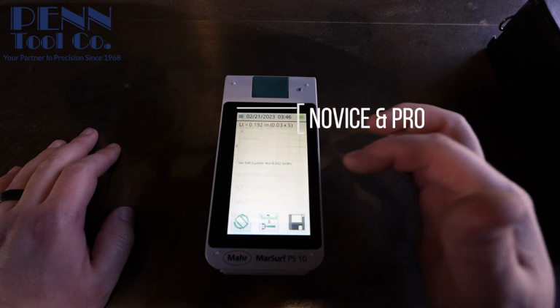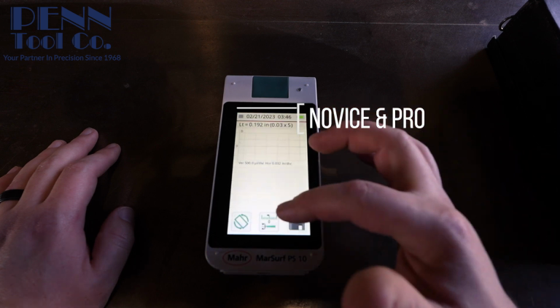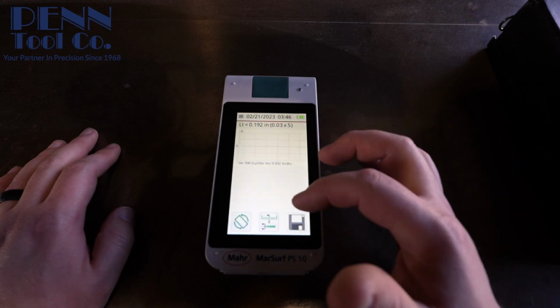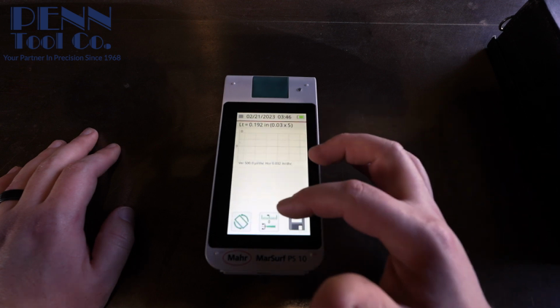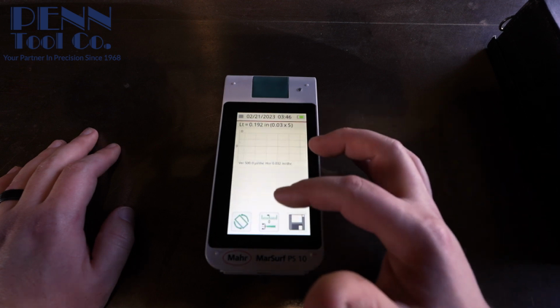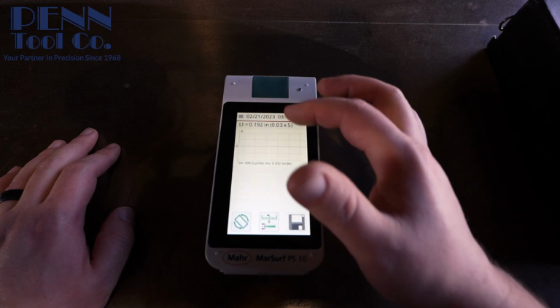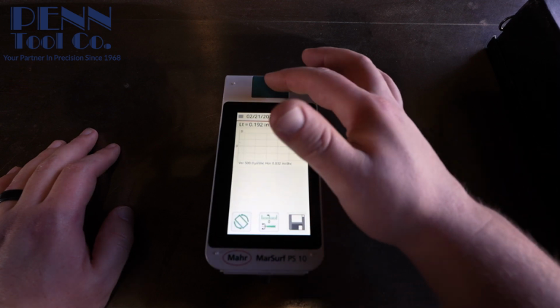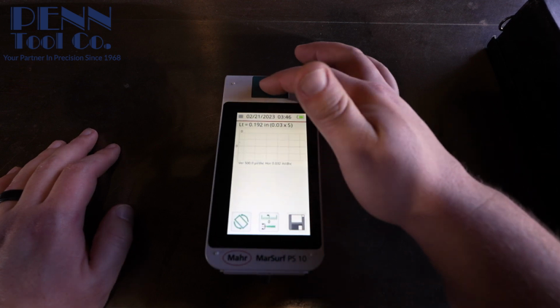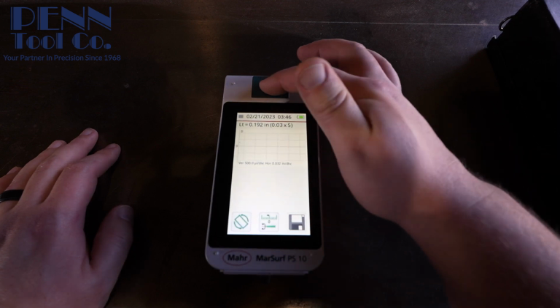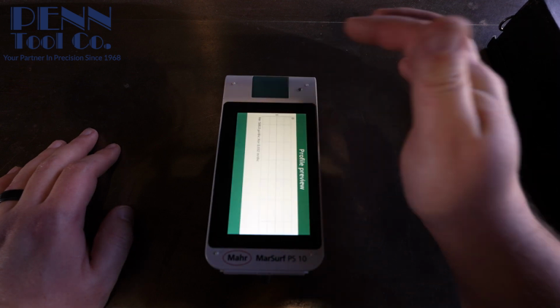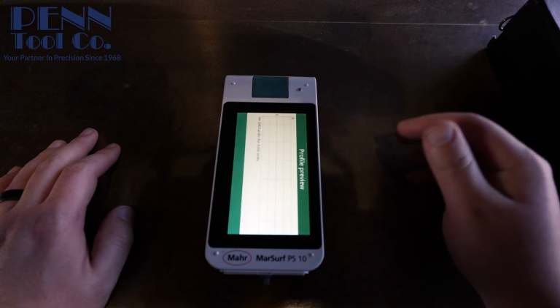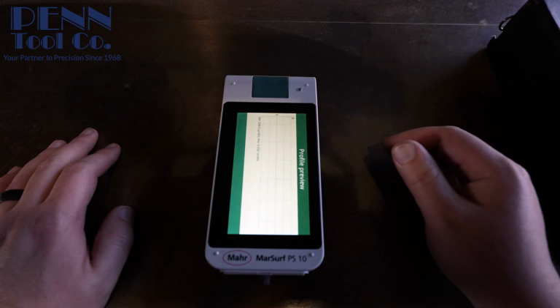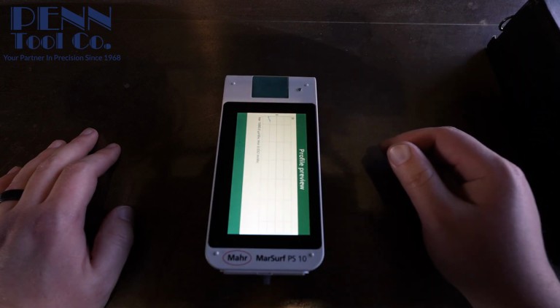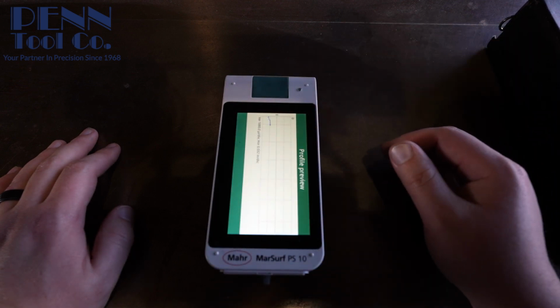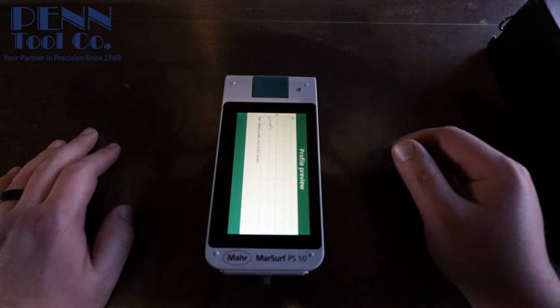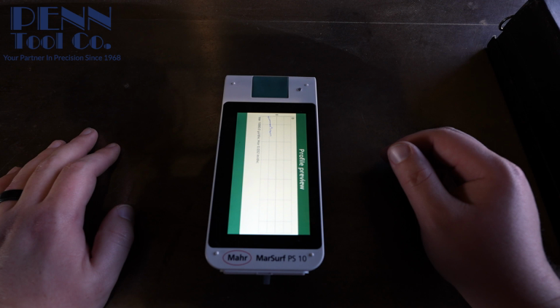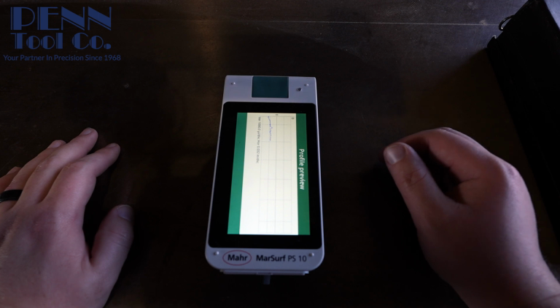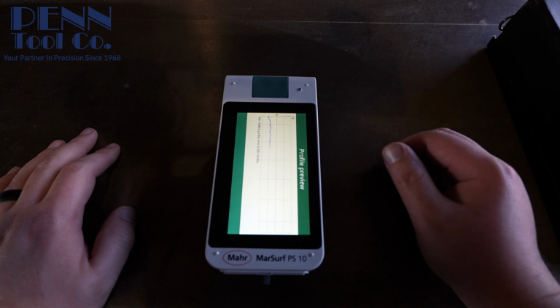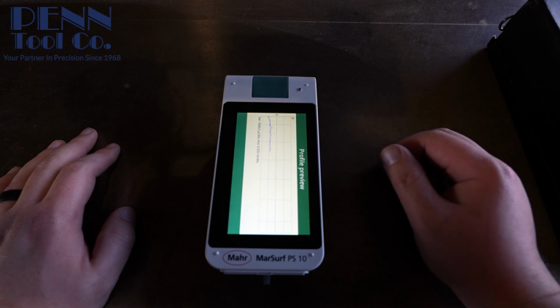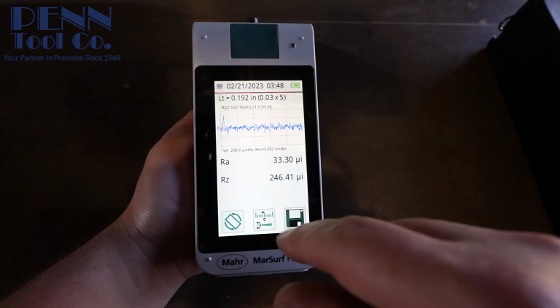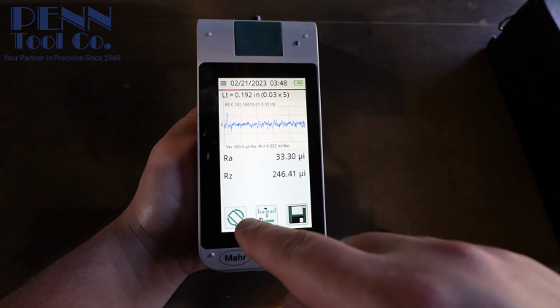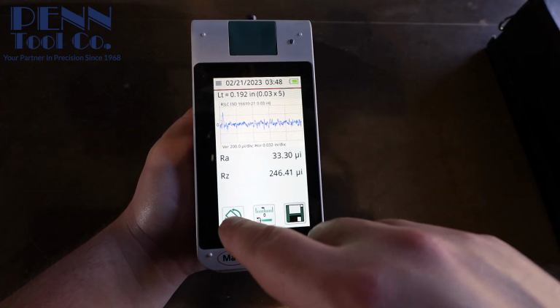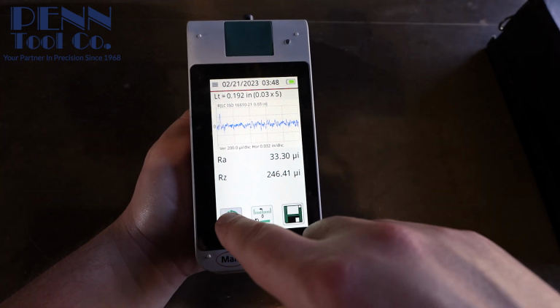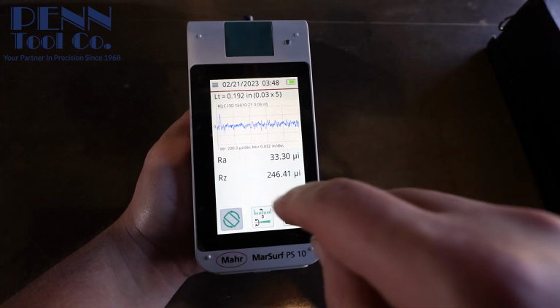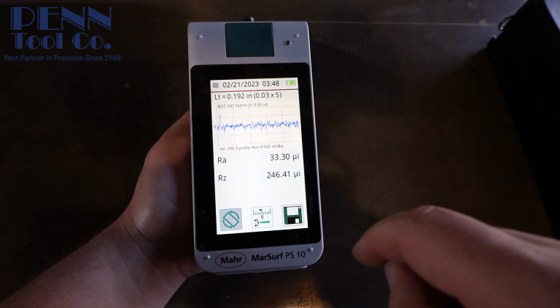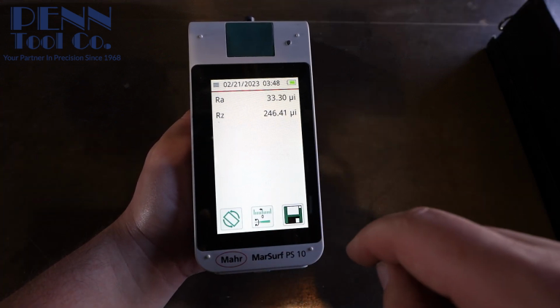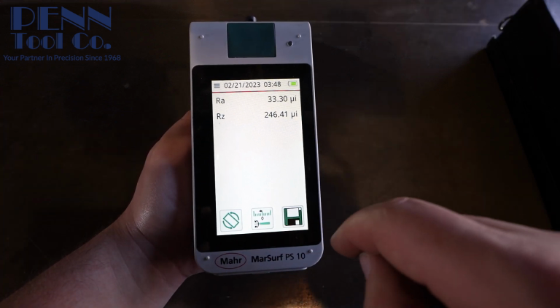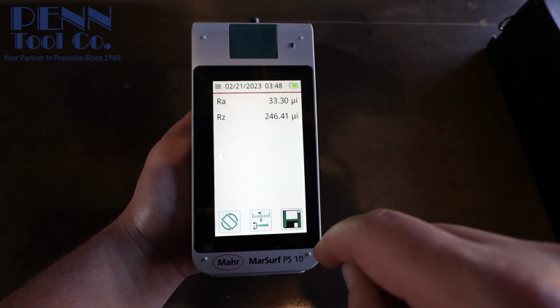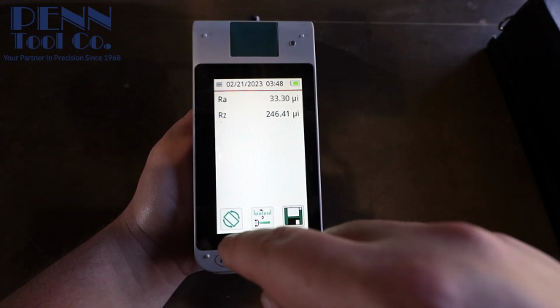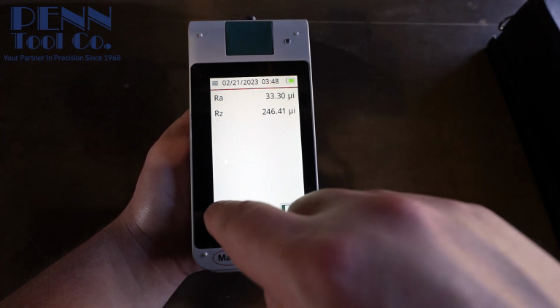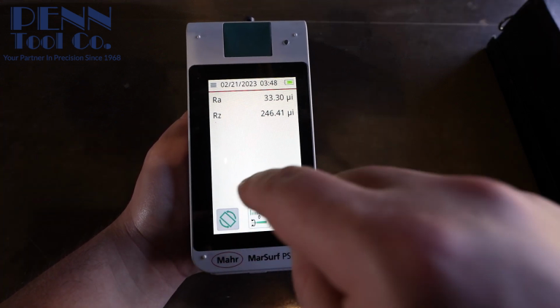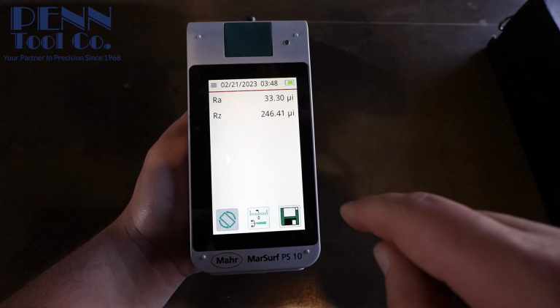This device can fit in the palm of your hand, is easy to use, and is able to offer 31 parameters — the same as a laboratory instrument.